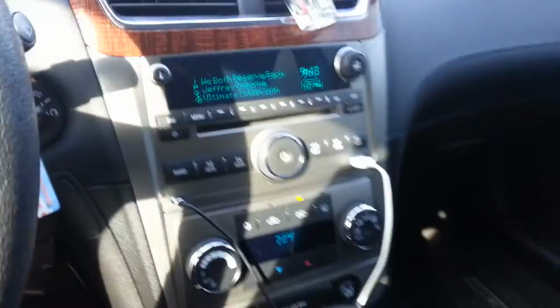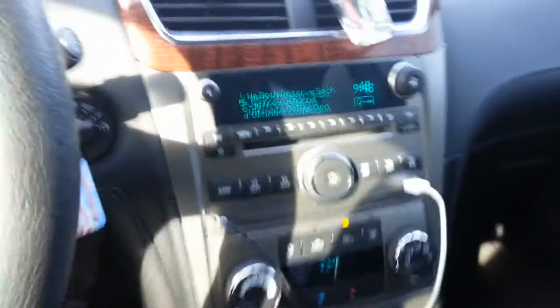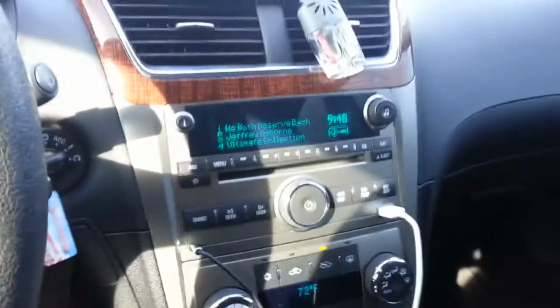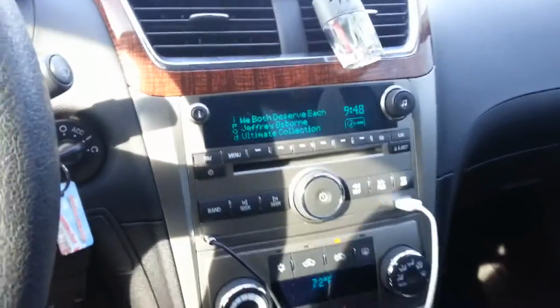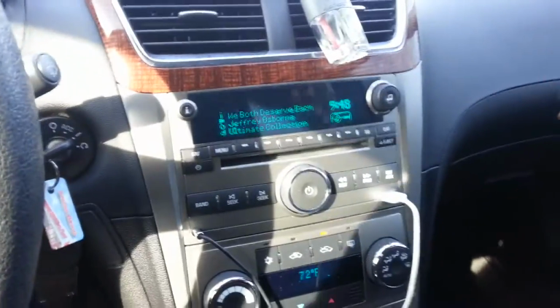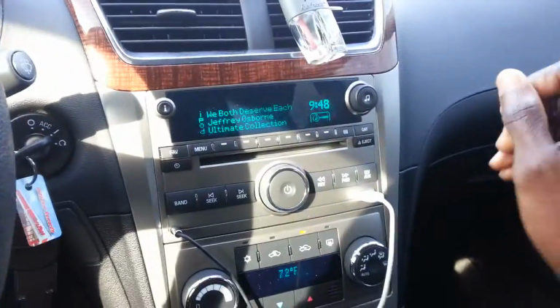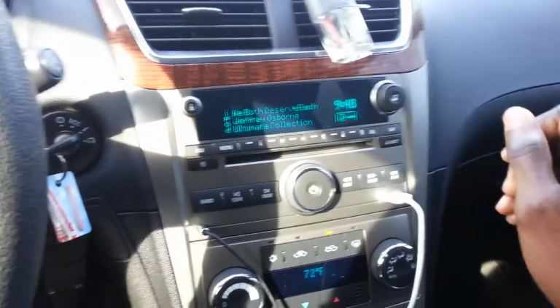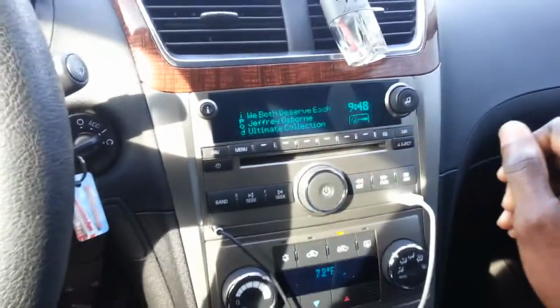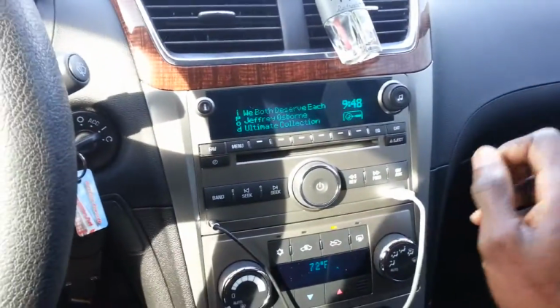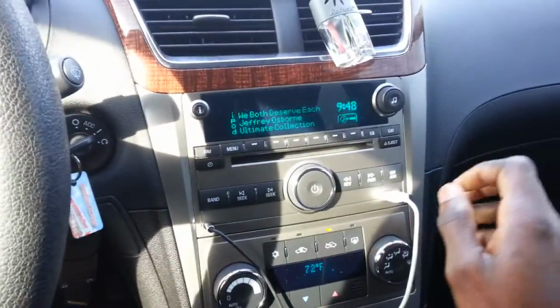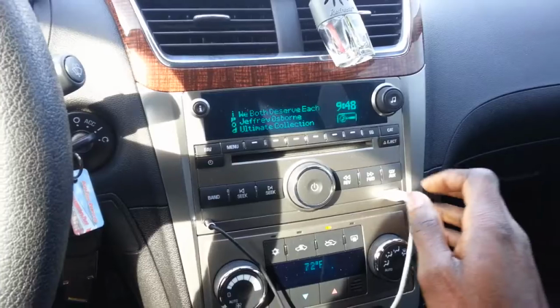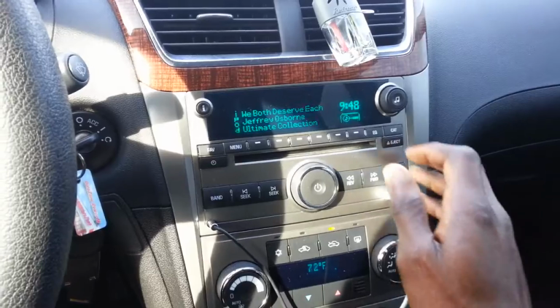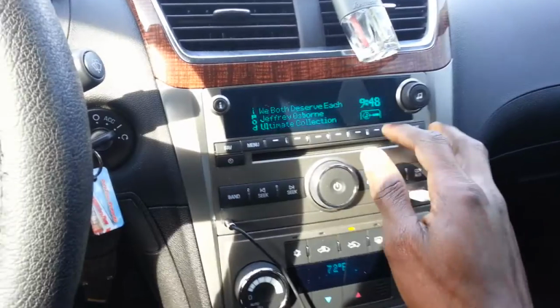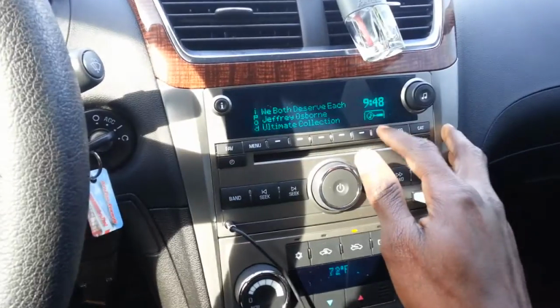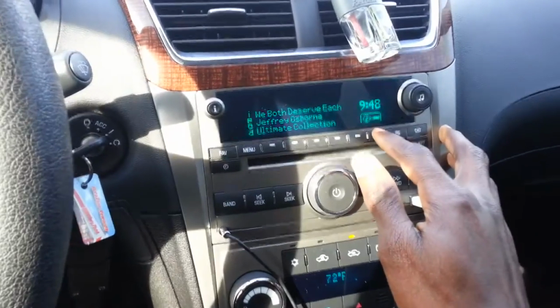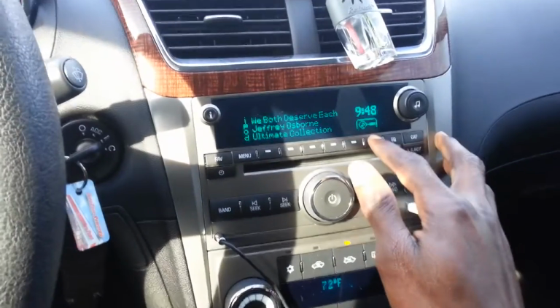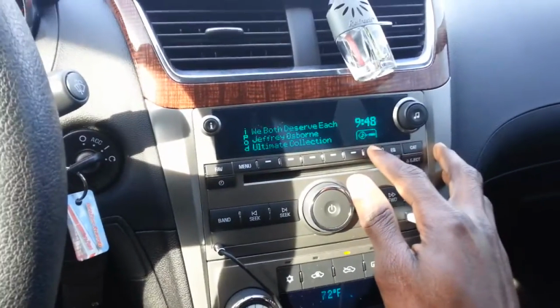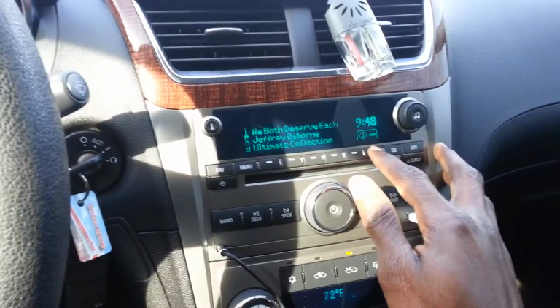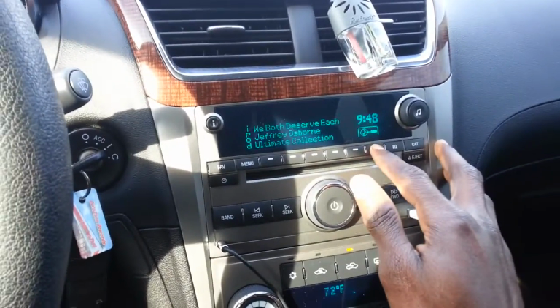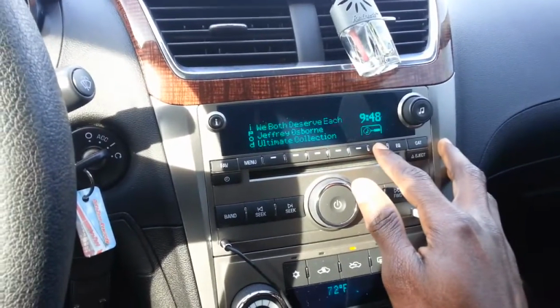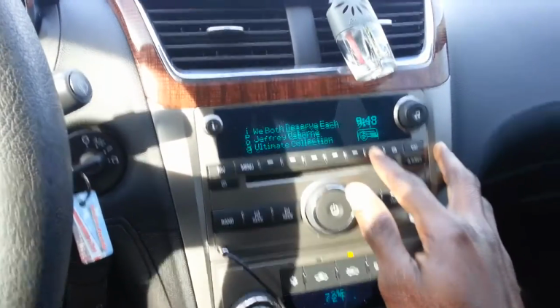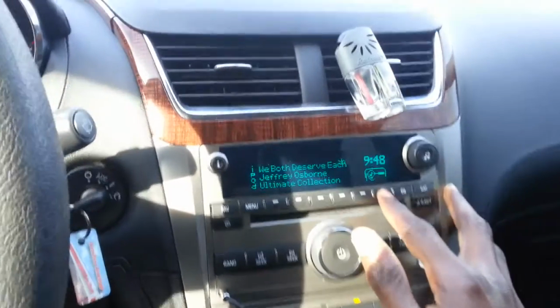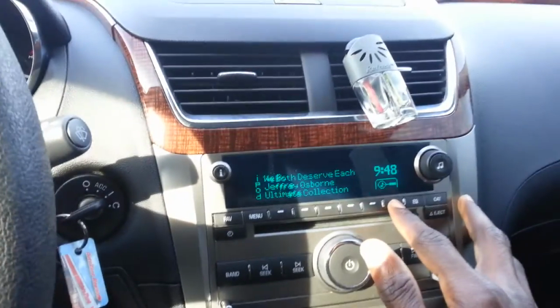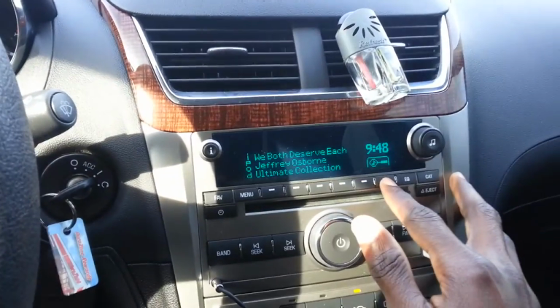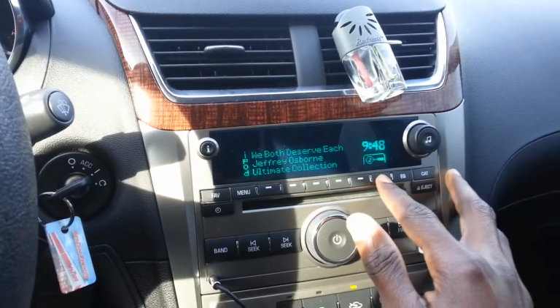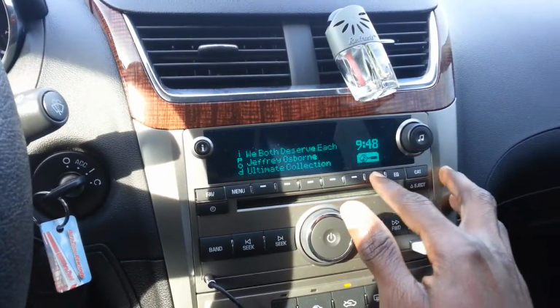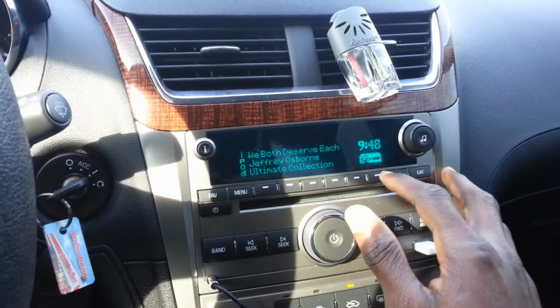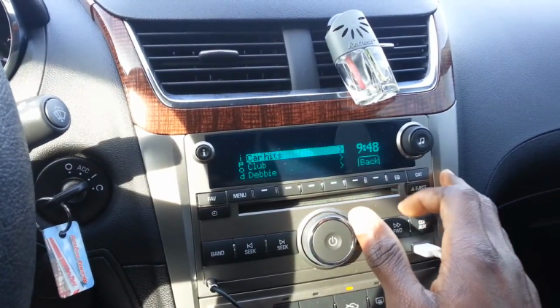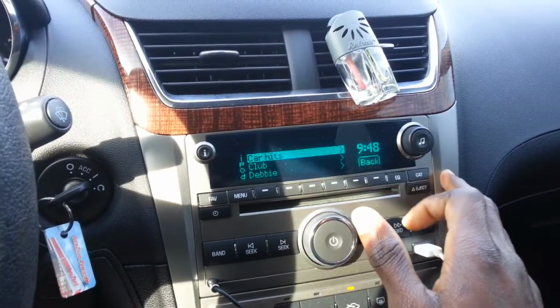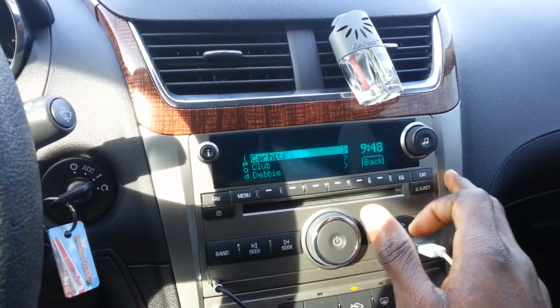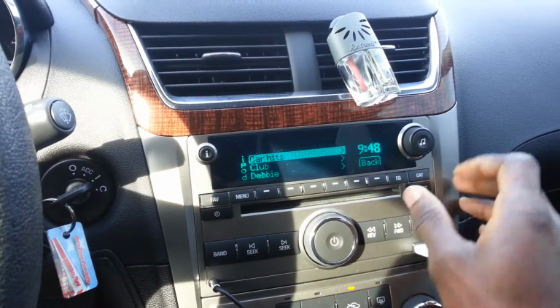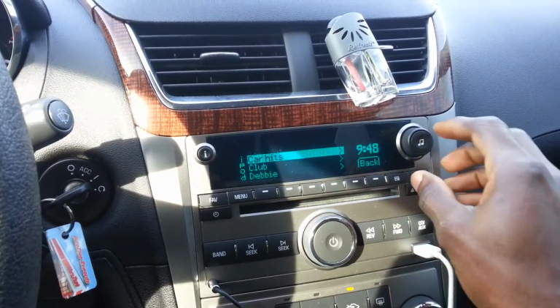You can access all your playlist songs straight from your iPod.